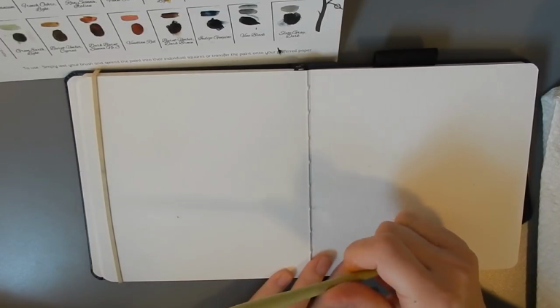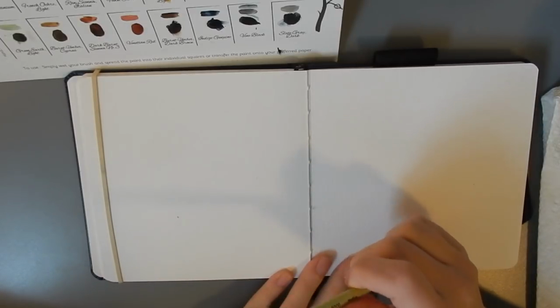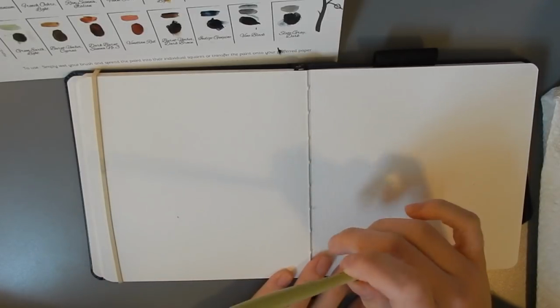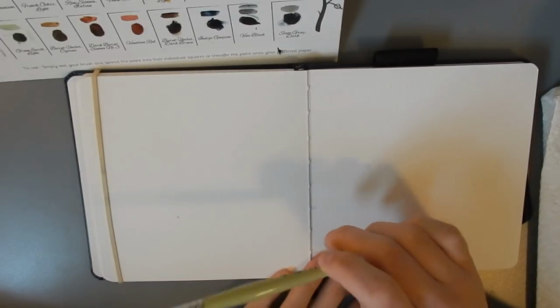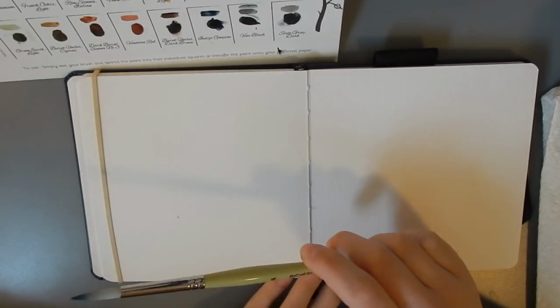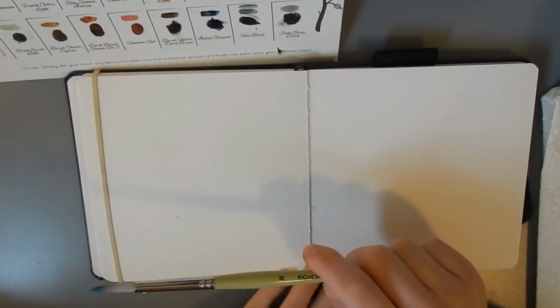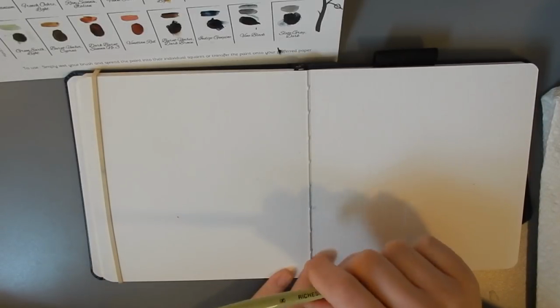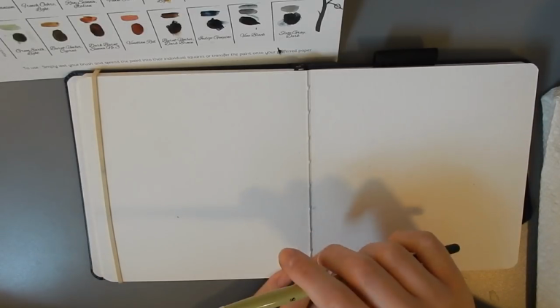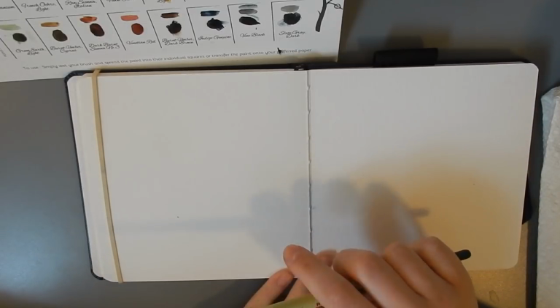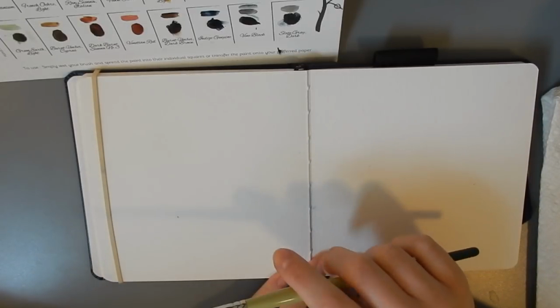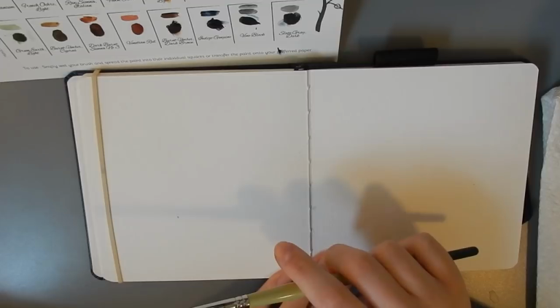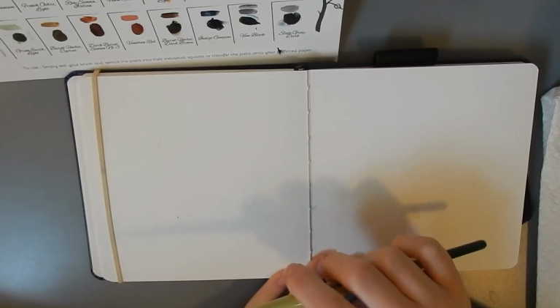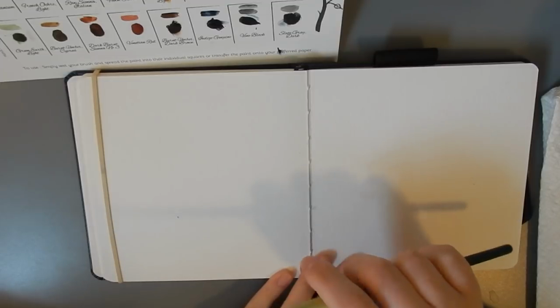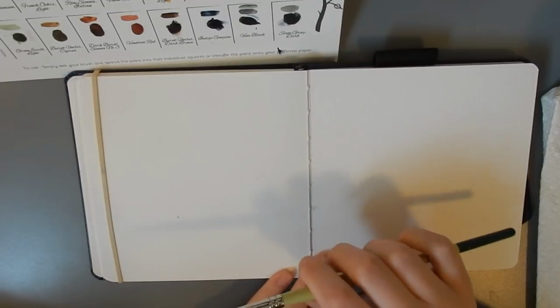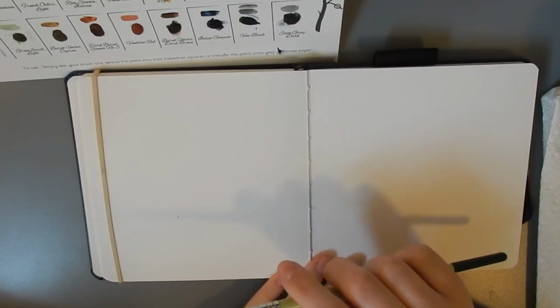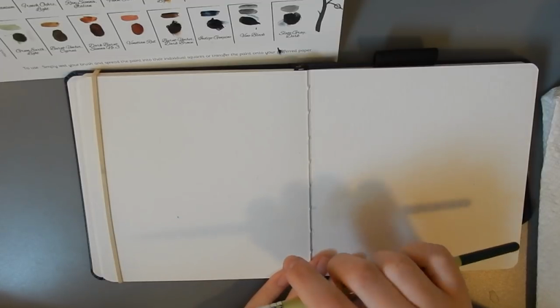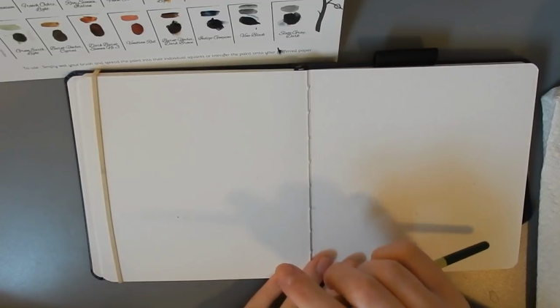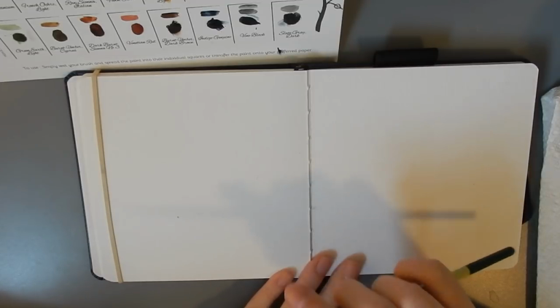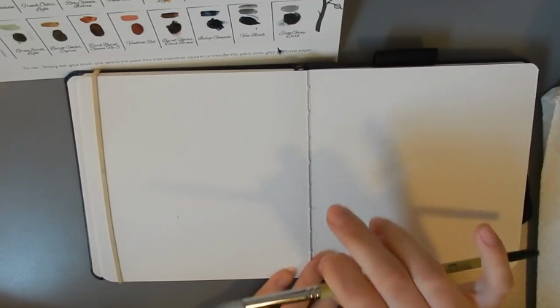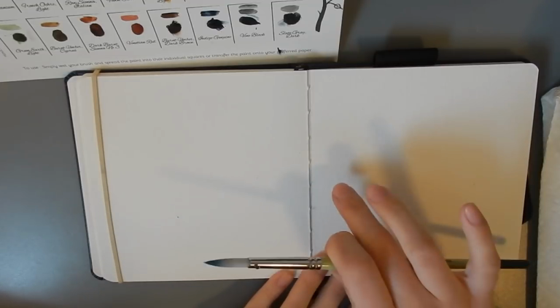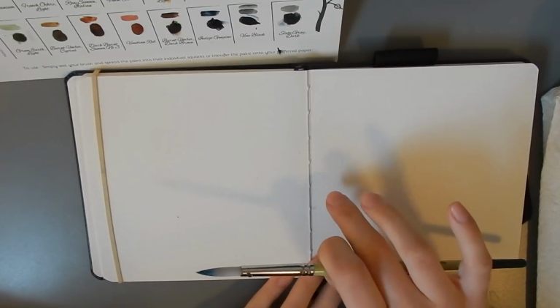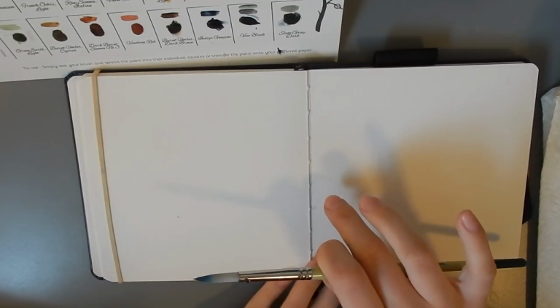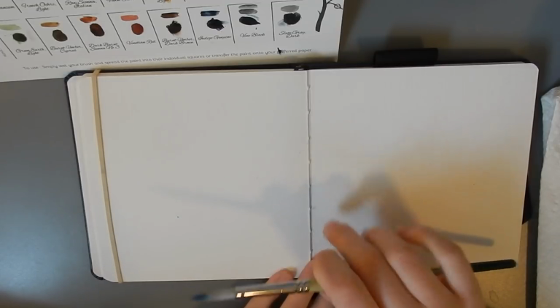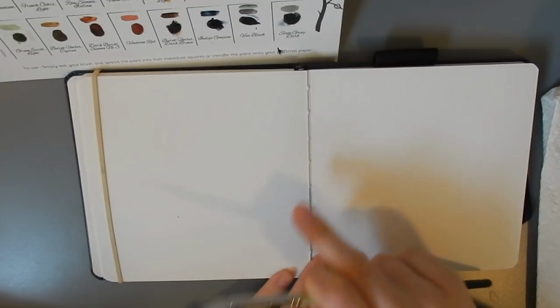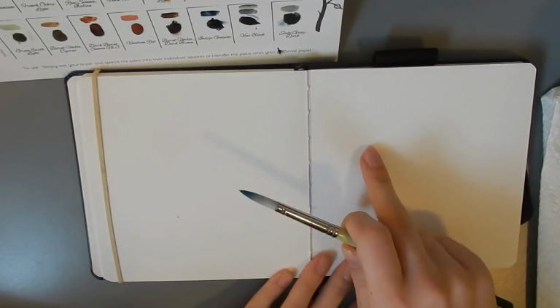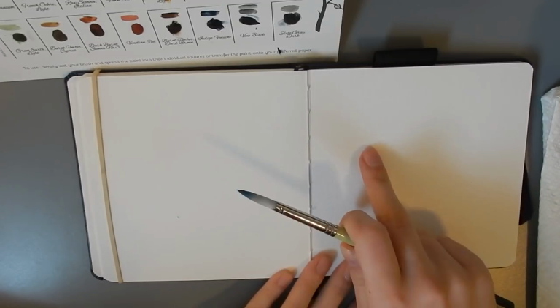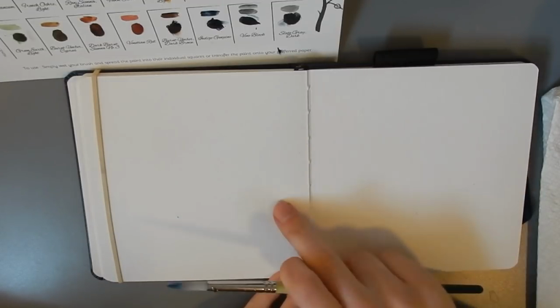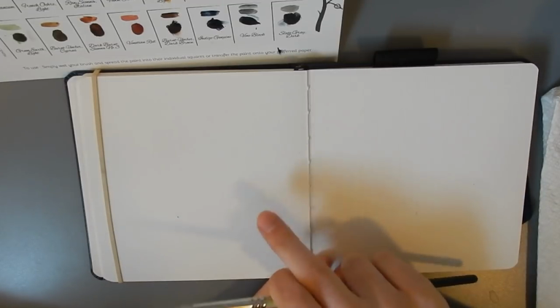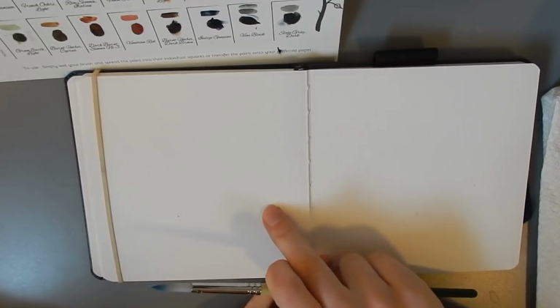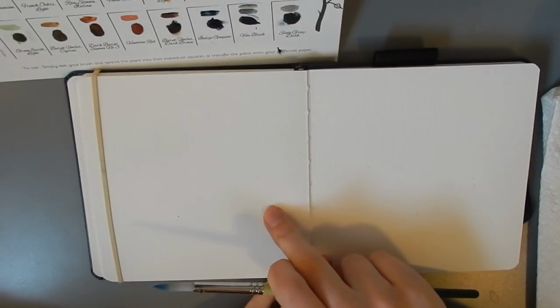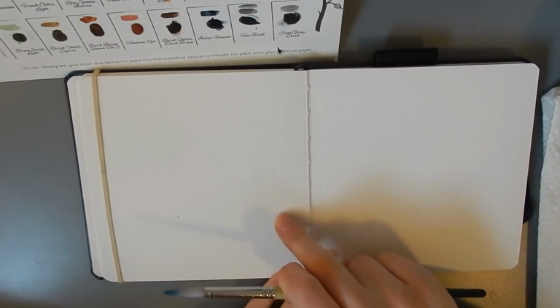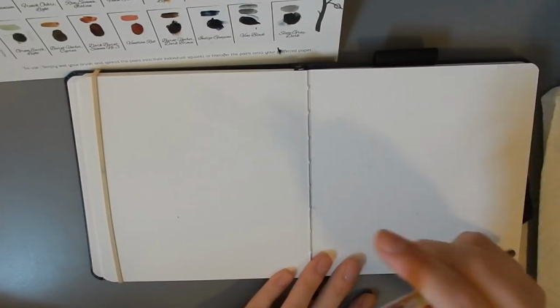The paper I'm using is just my Pentallic Aqua journal. I would use a slightly different paper, but I don't have any paper laying around right now that I'm intimately familiar with.